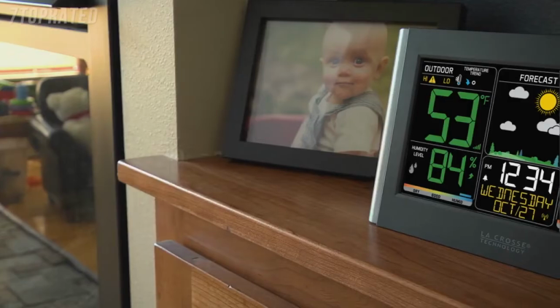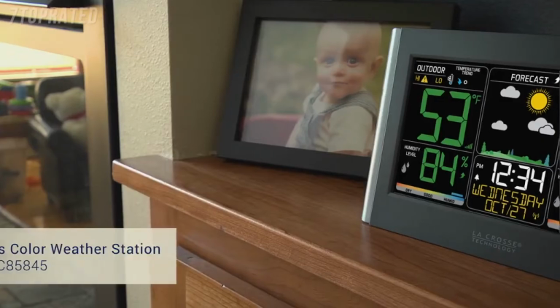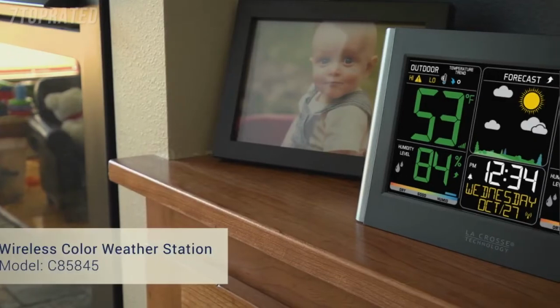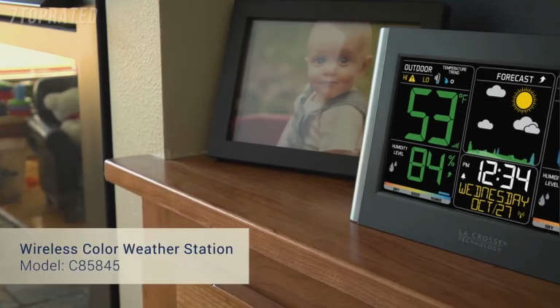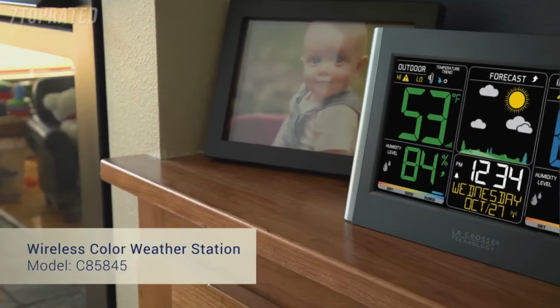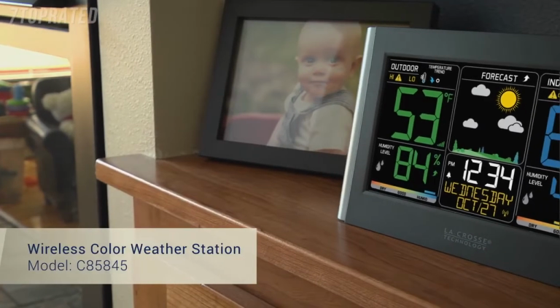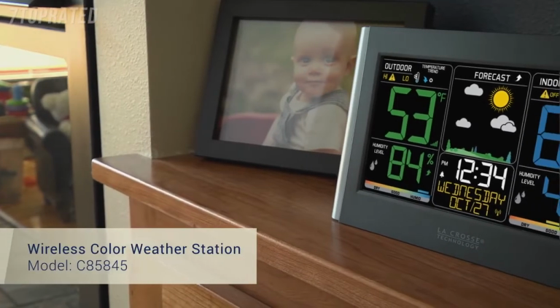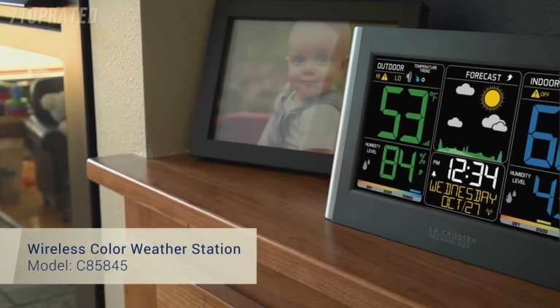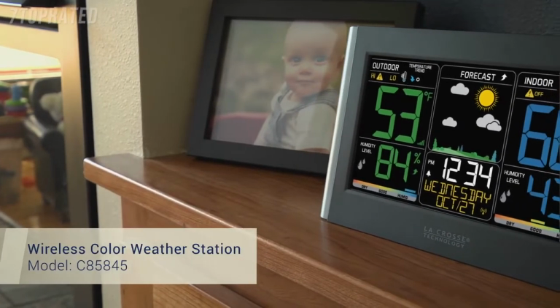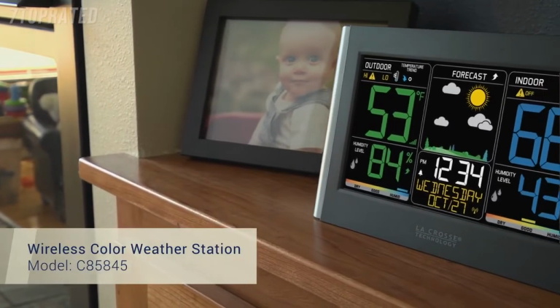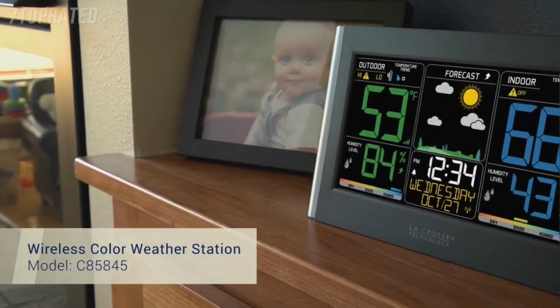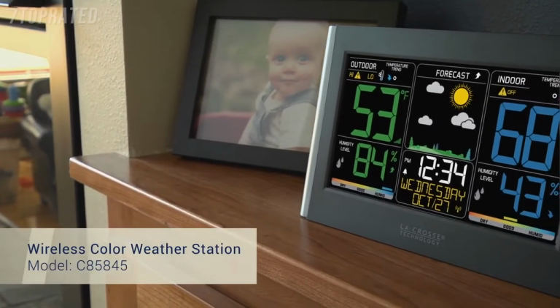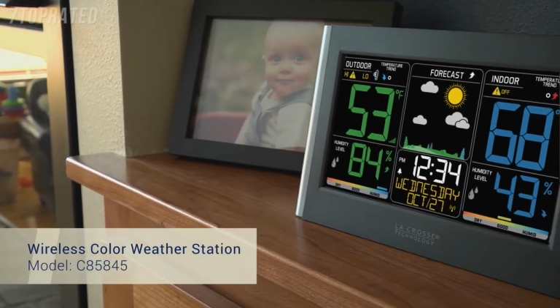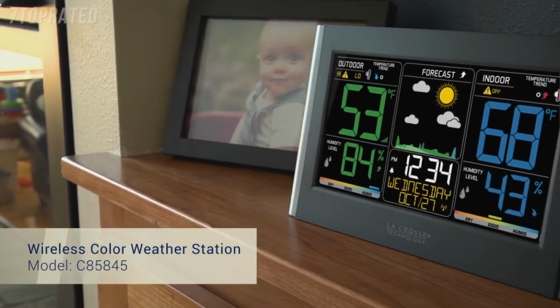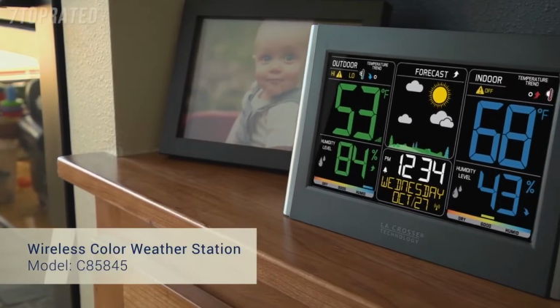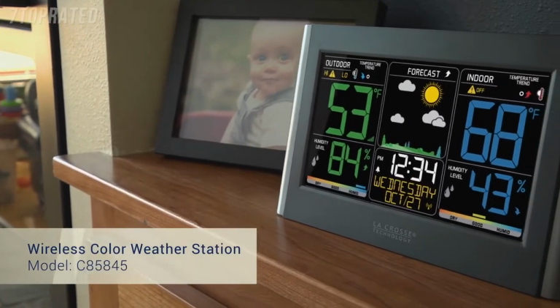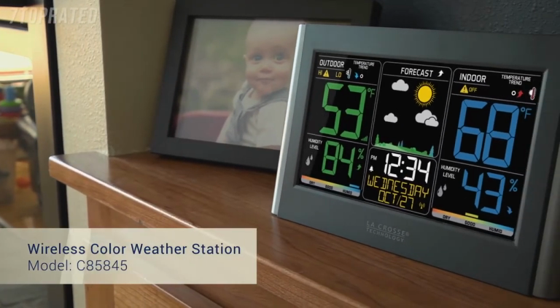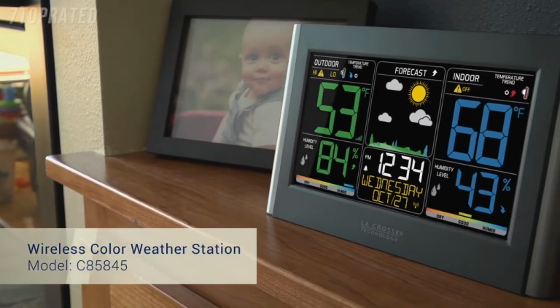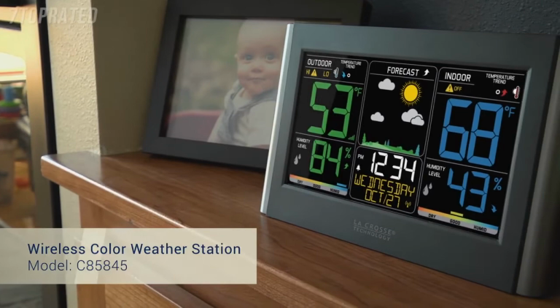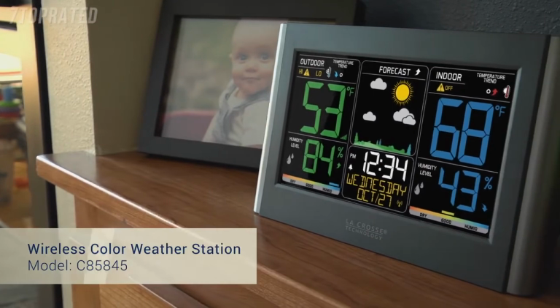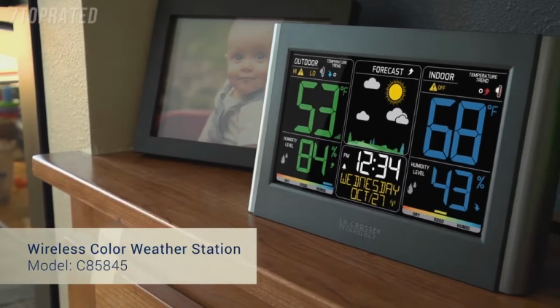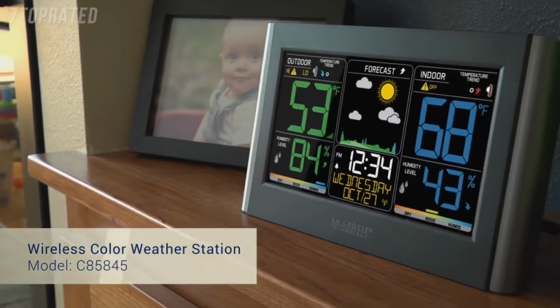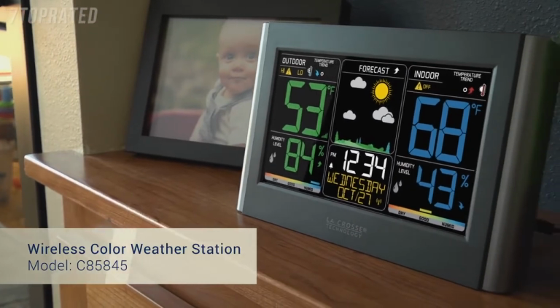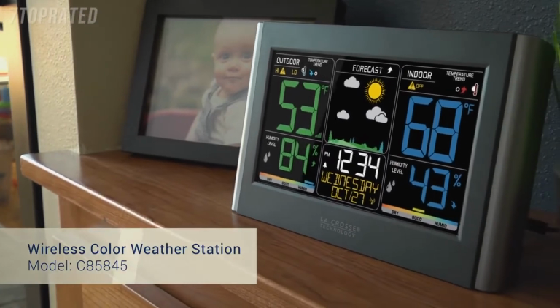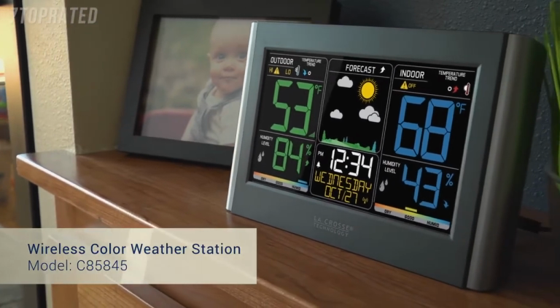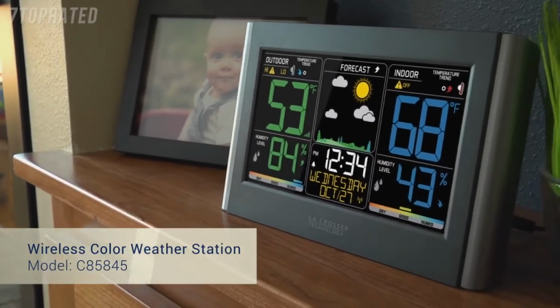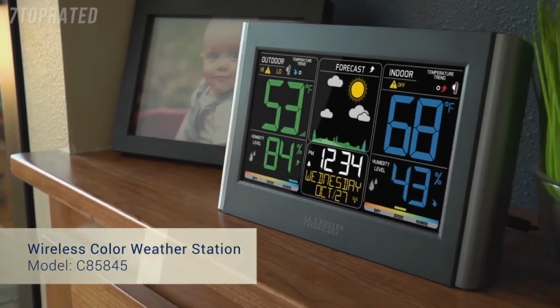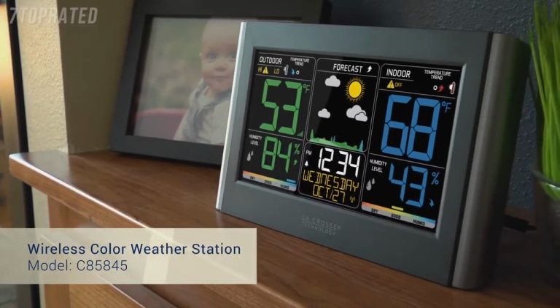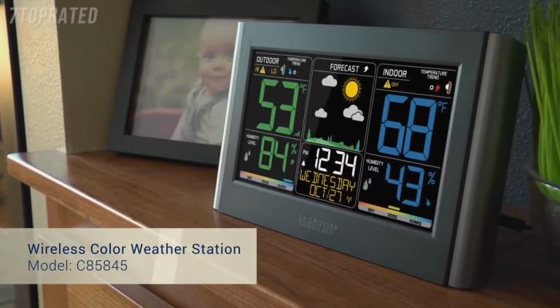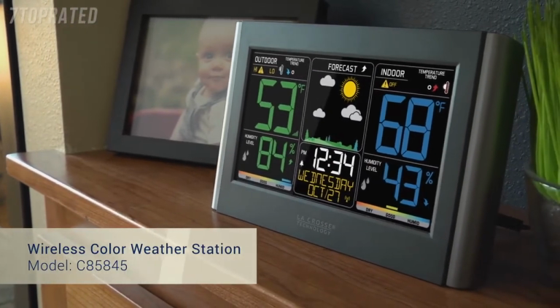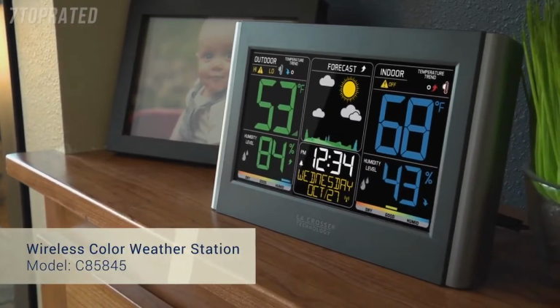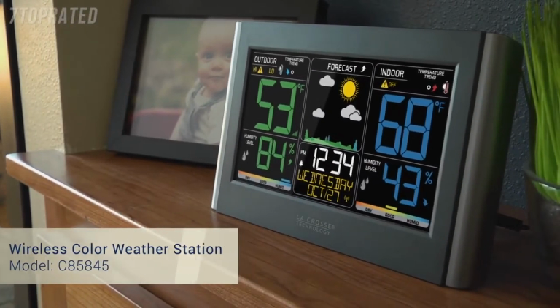This wireless color weather station was designed with you in mind. La Crosse Technology — tomorrow's weather, today.